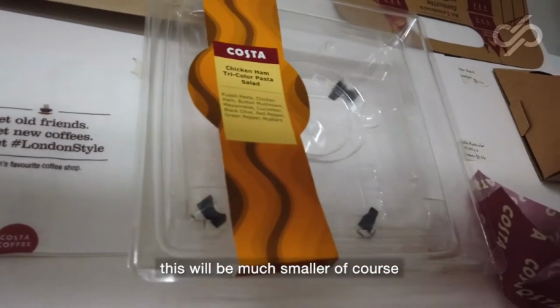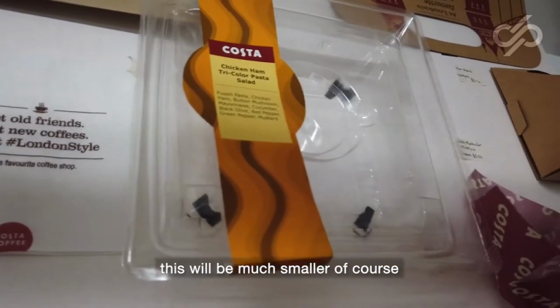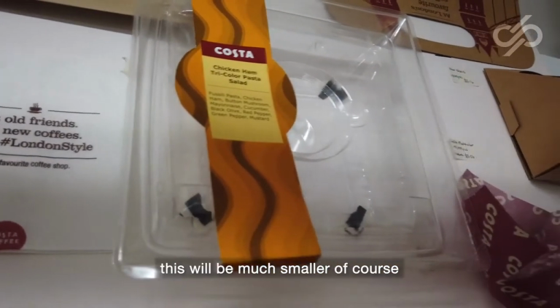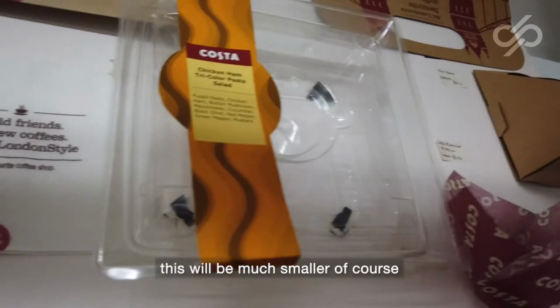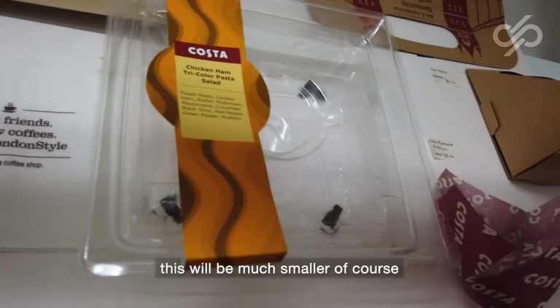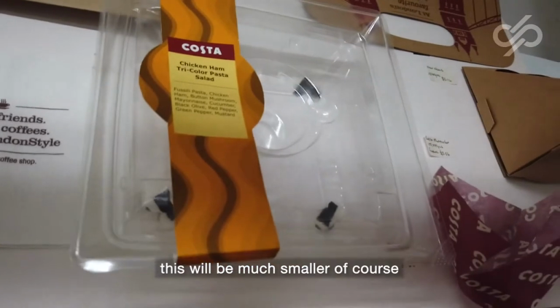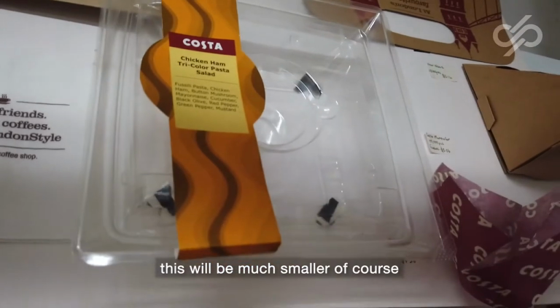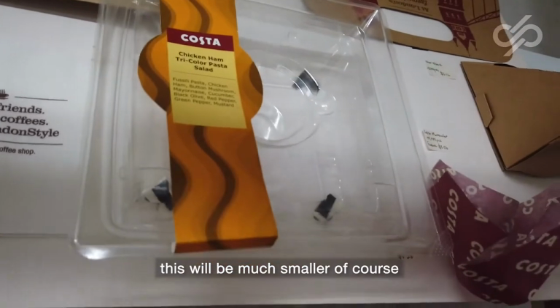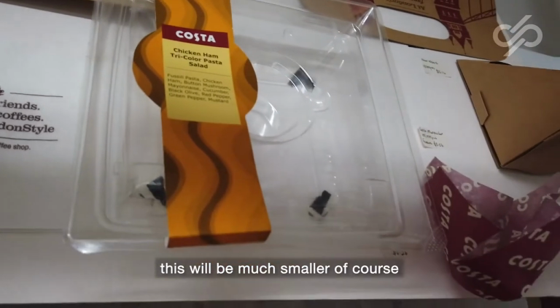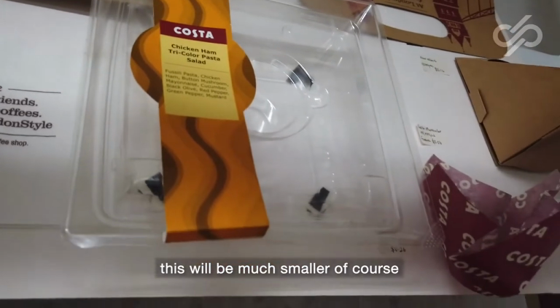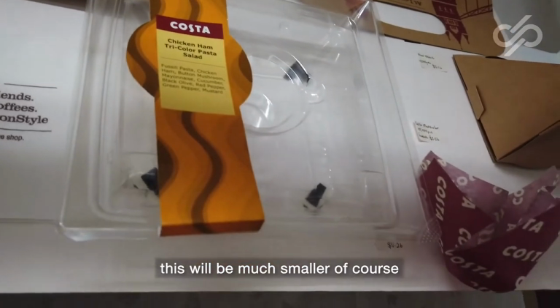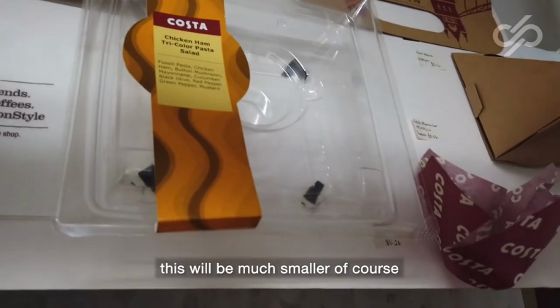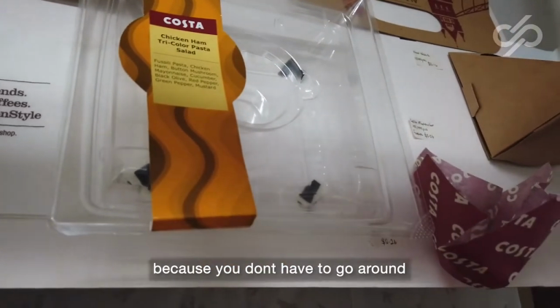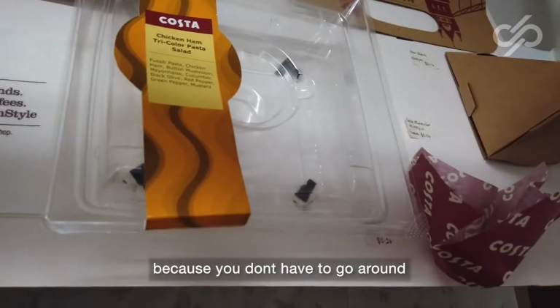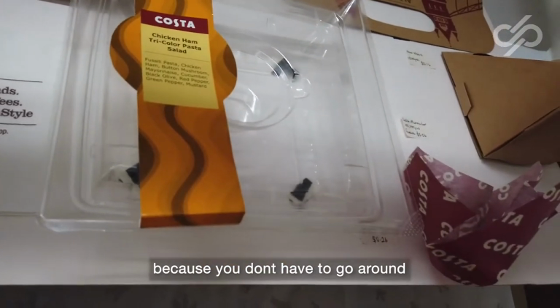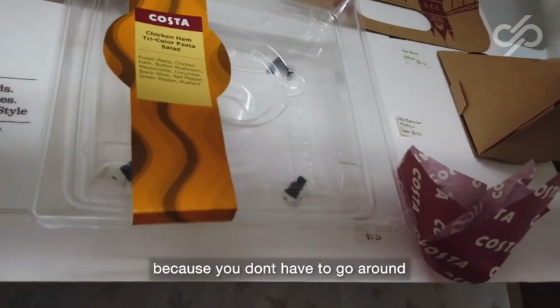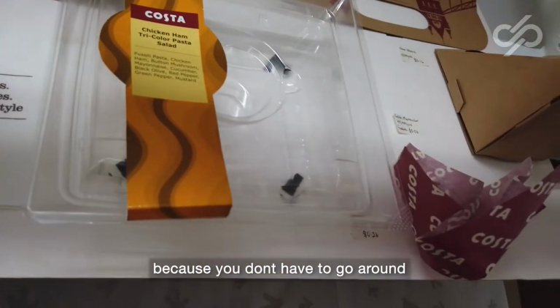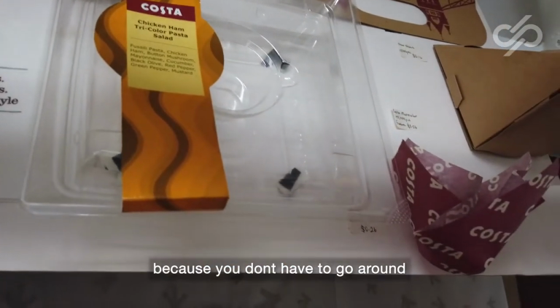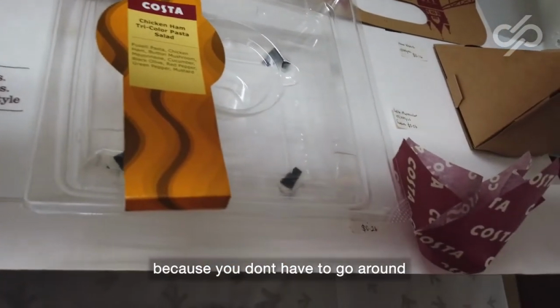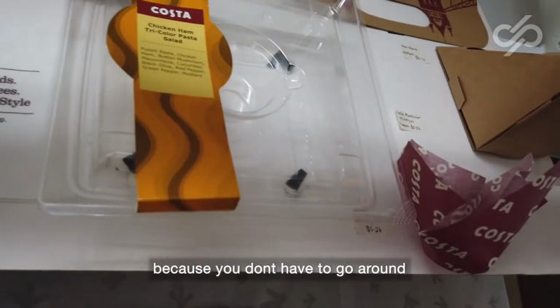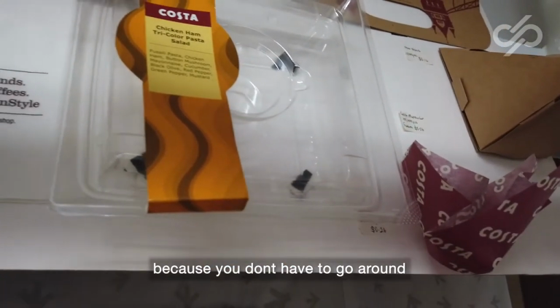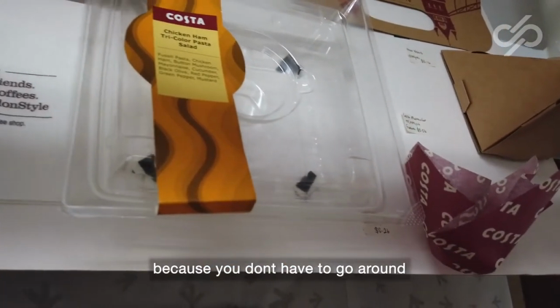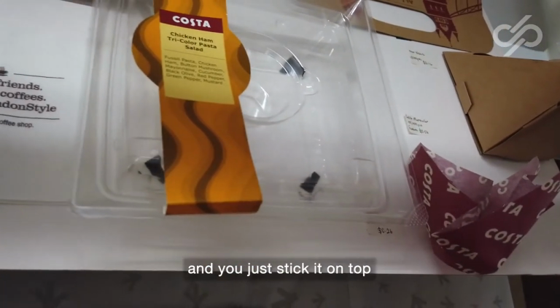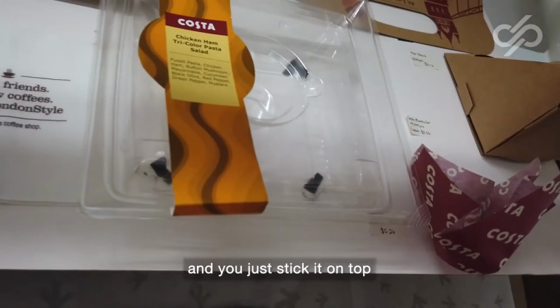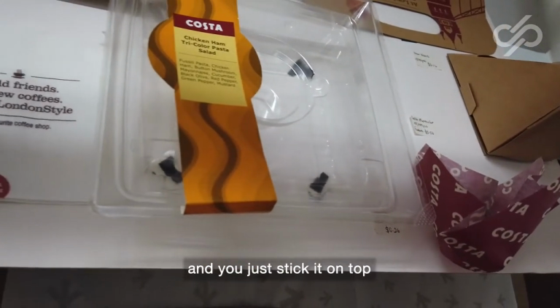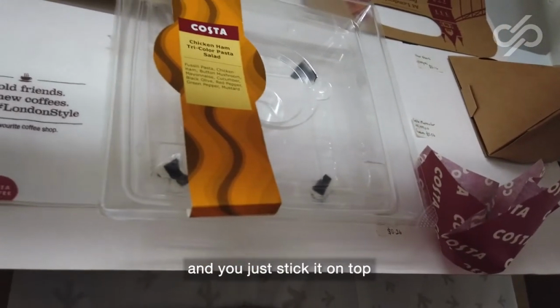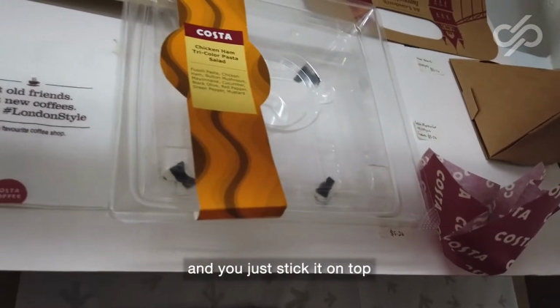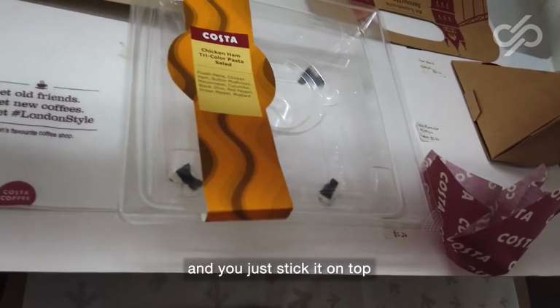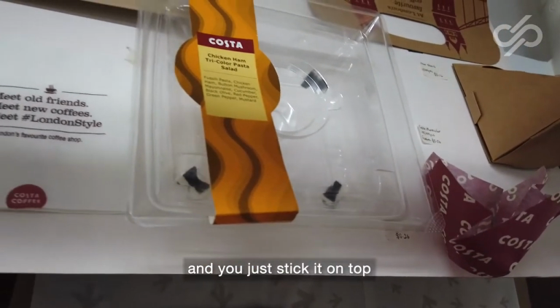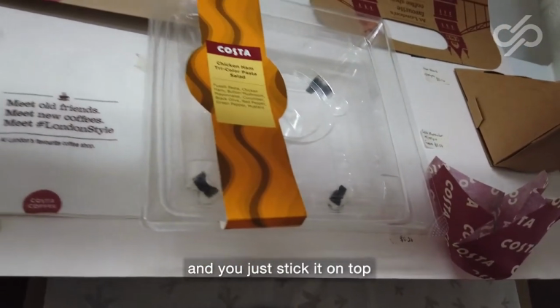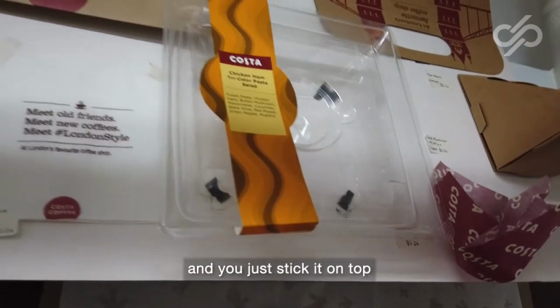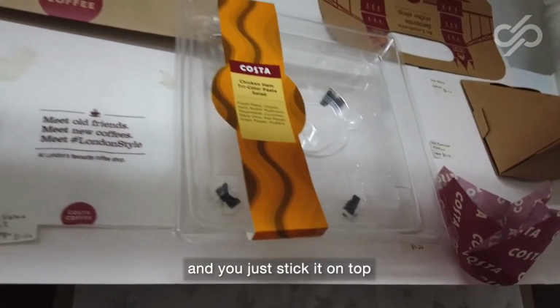You can also consider using stickers as sleeves. These will be much smaller, because they don't have to go around — you just stick it on top.